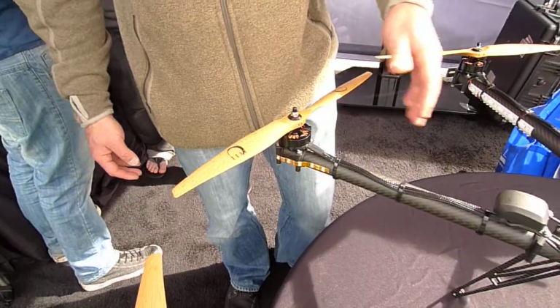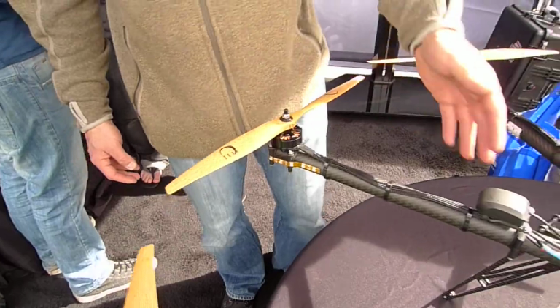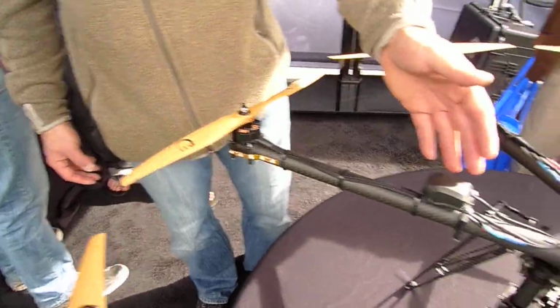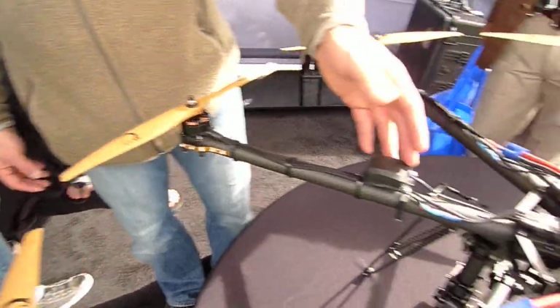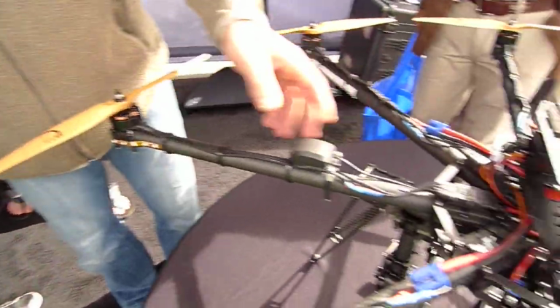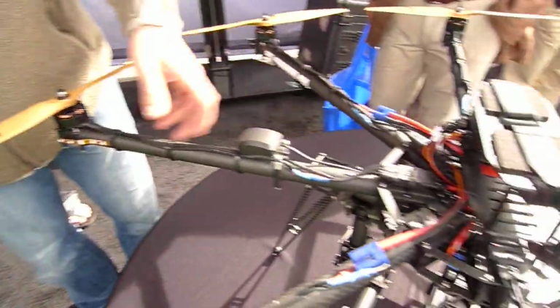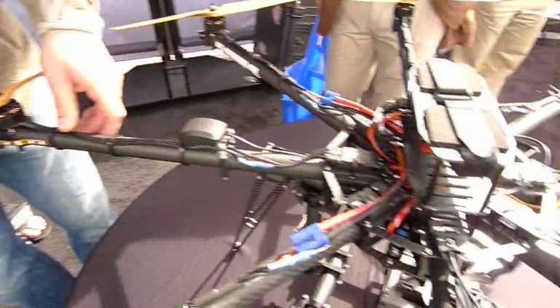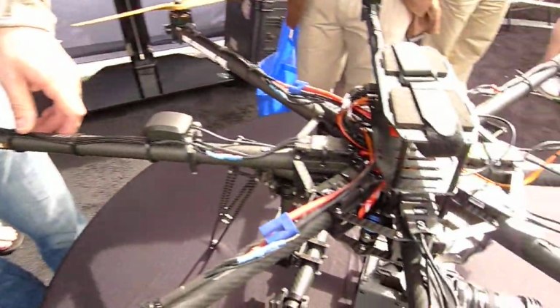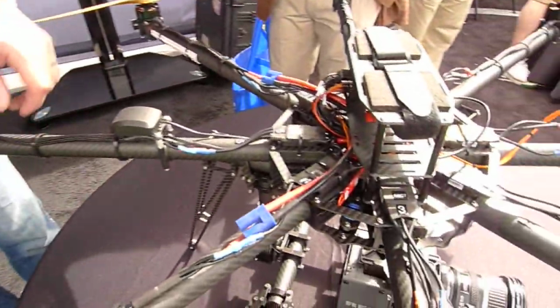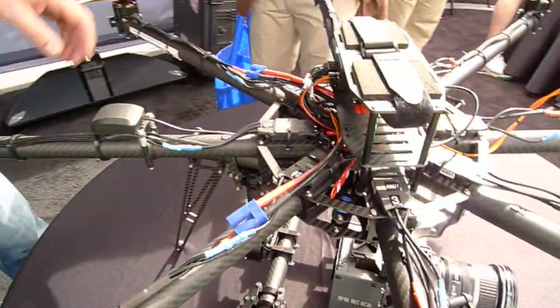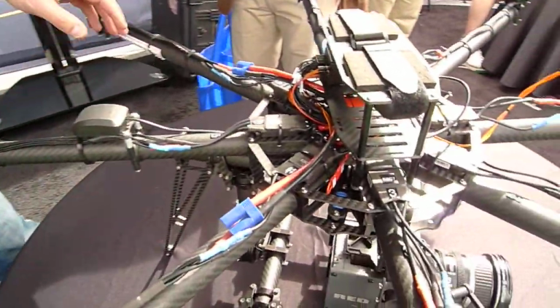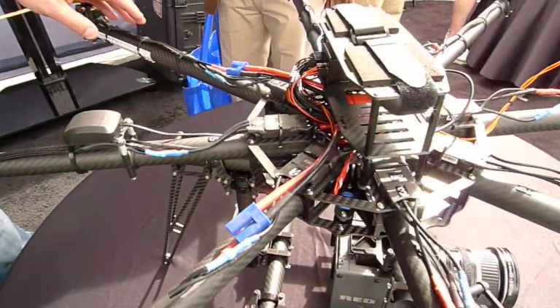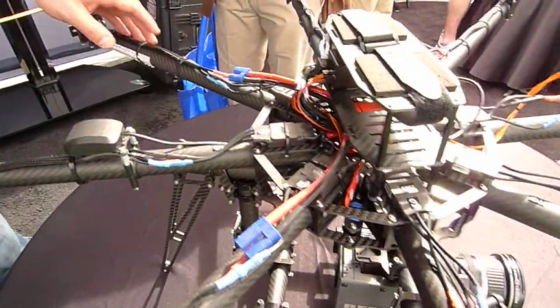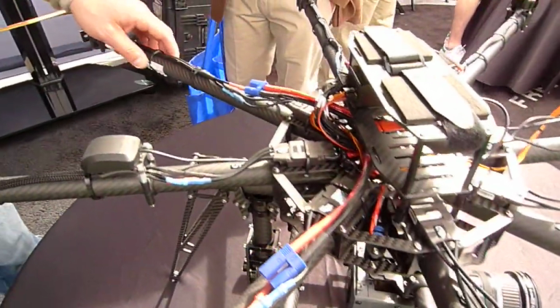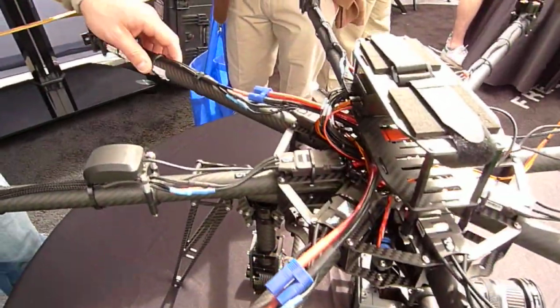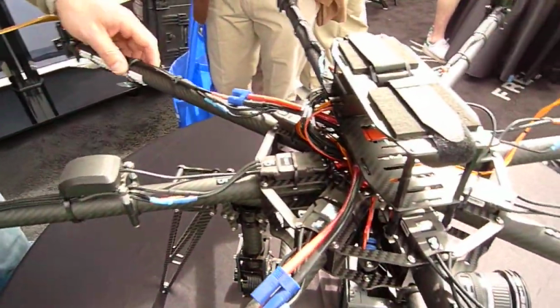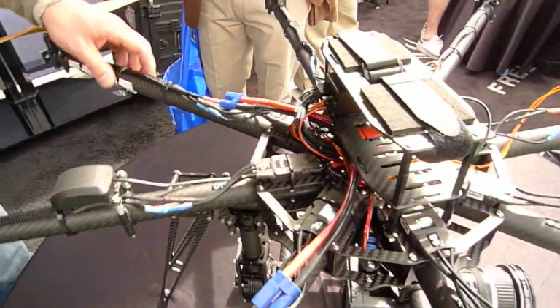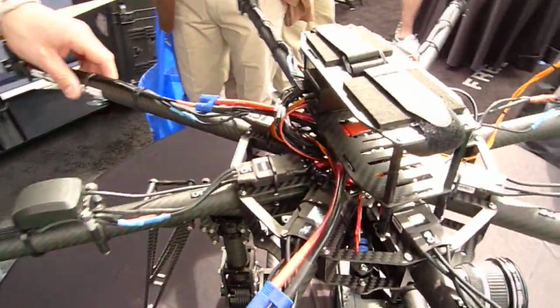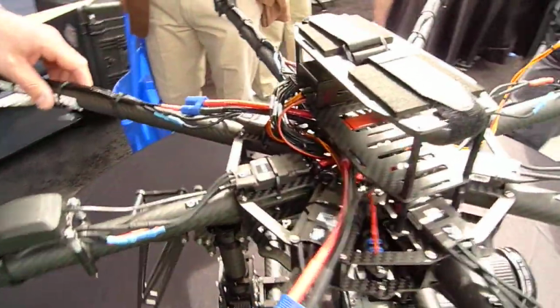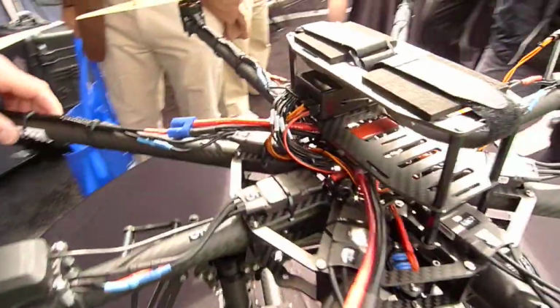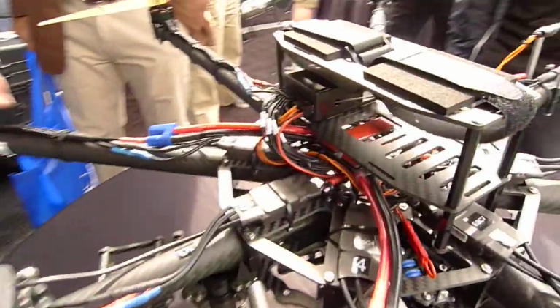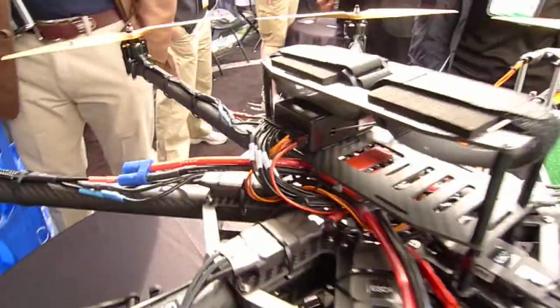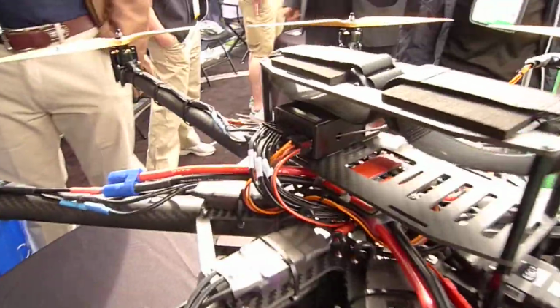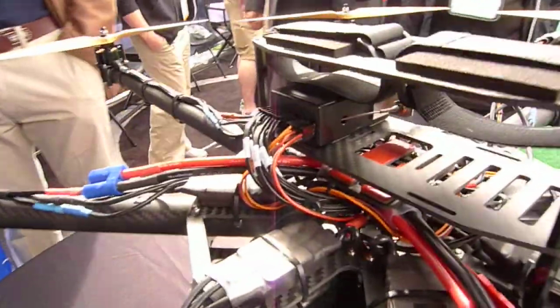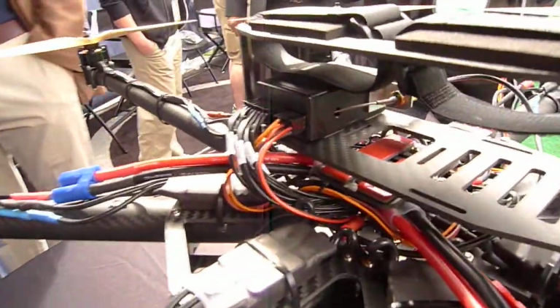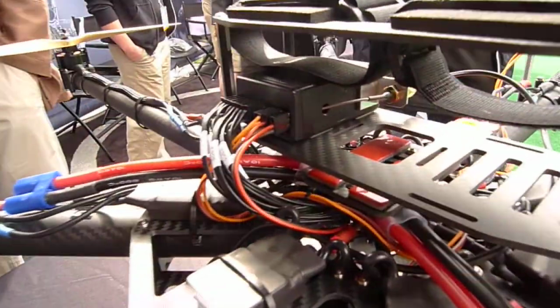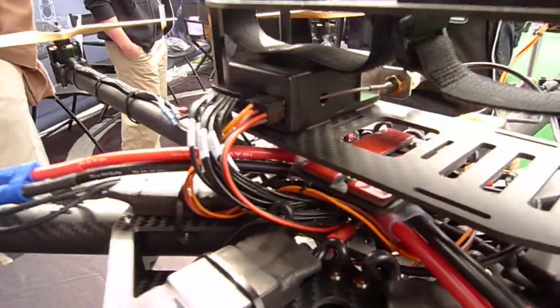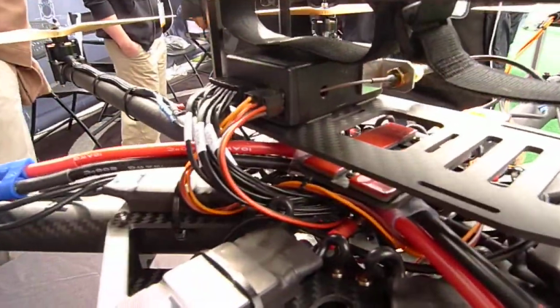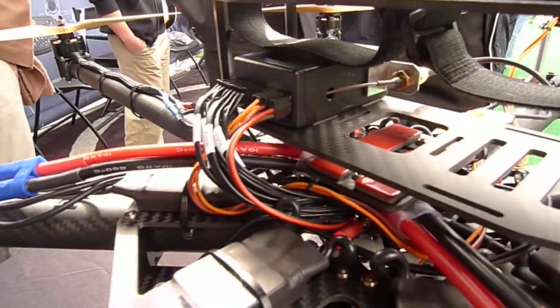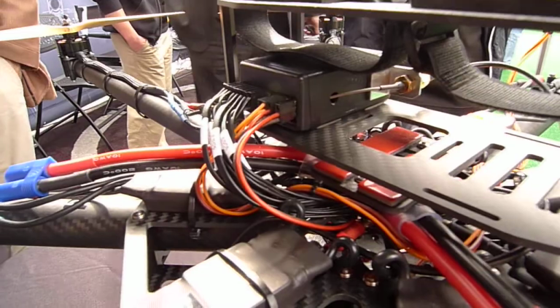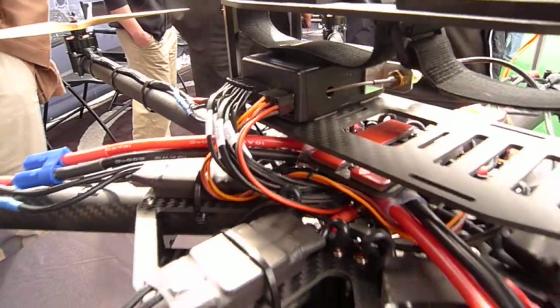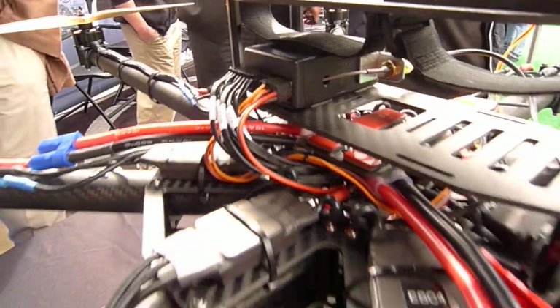Patched on the bottom is our Mobi MR camera mount with the Red Epic.